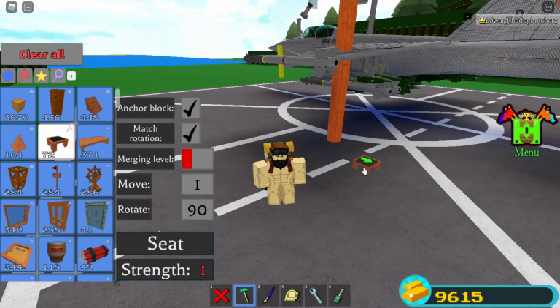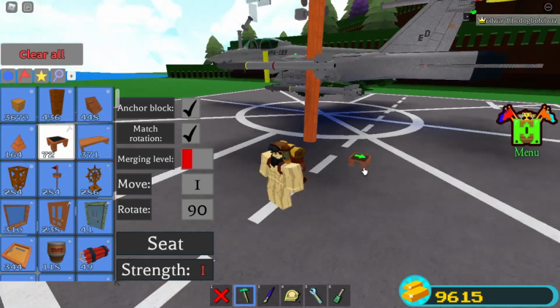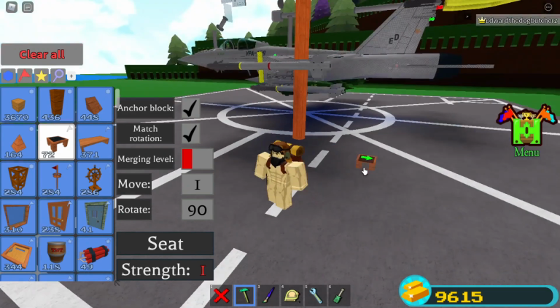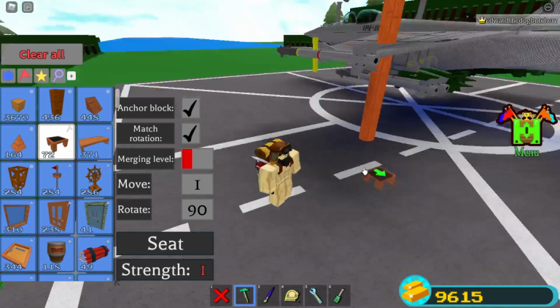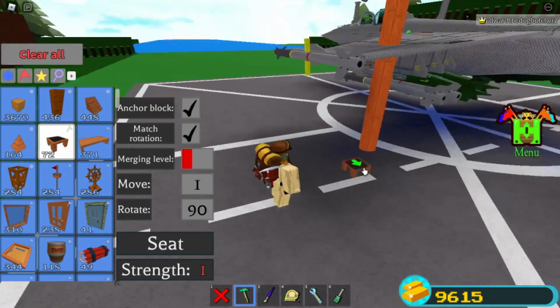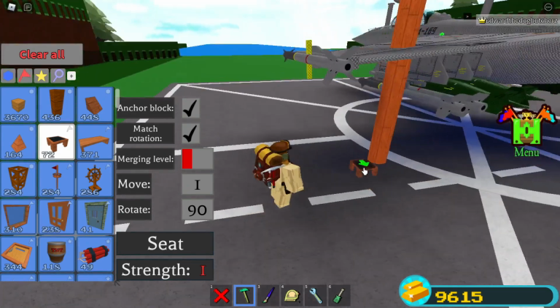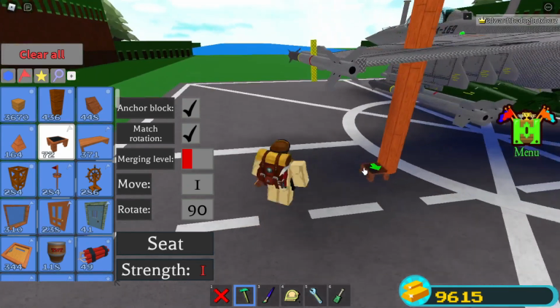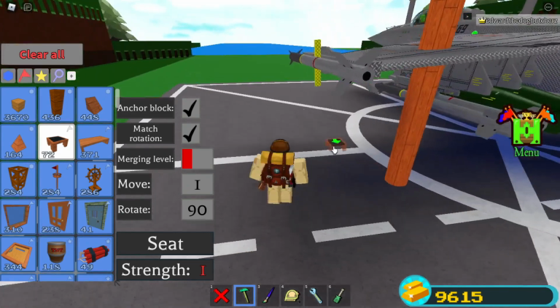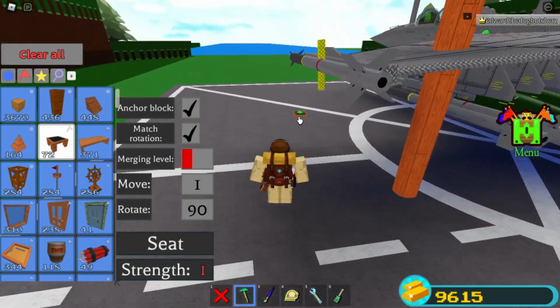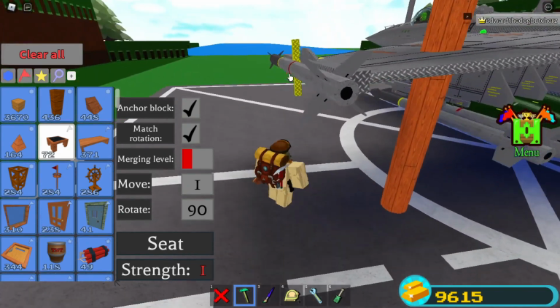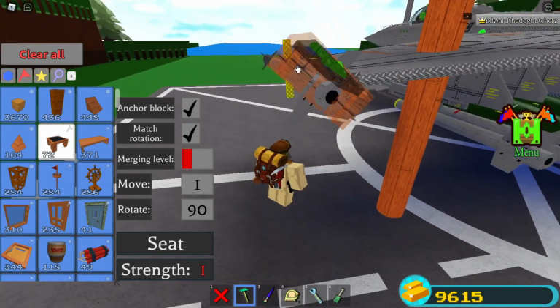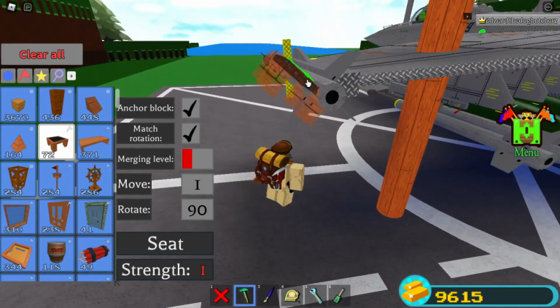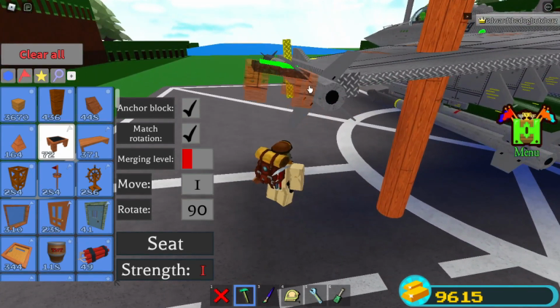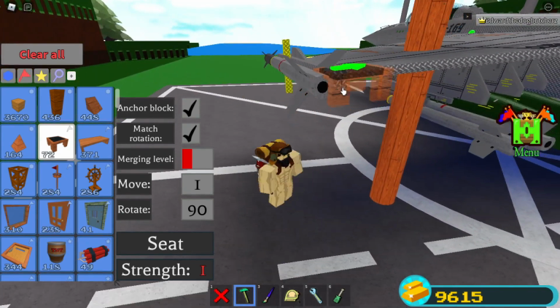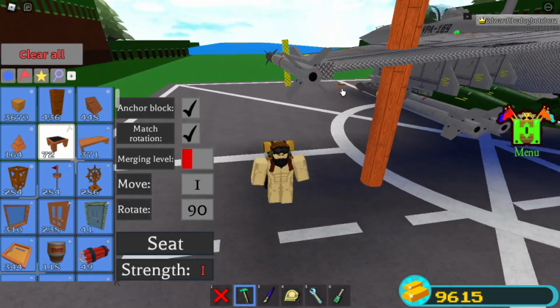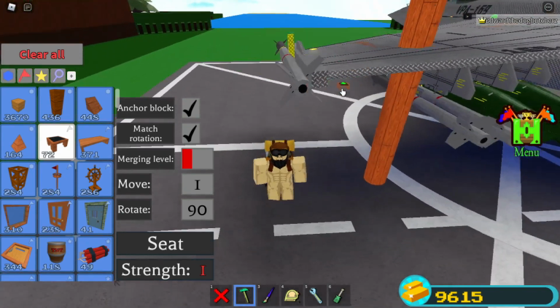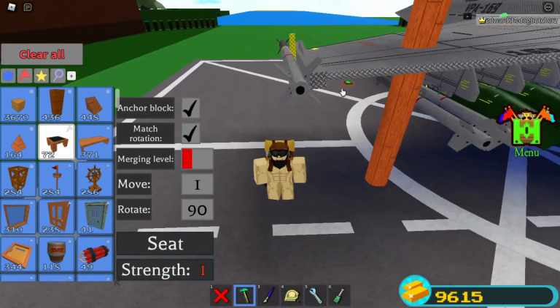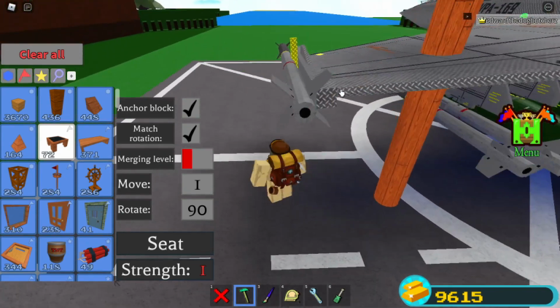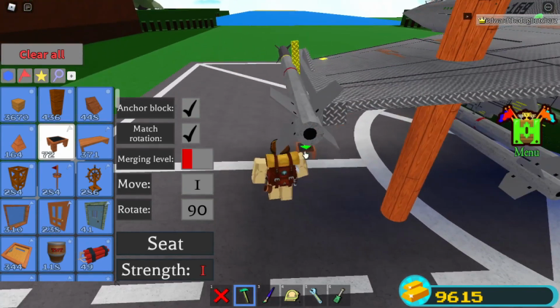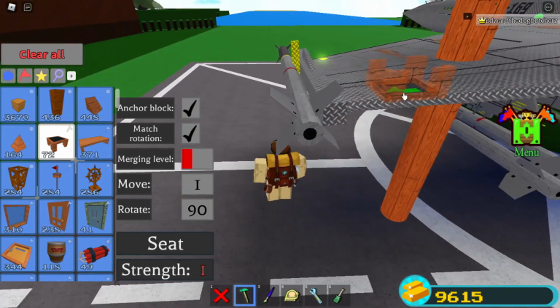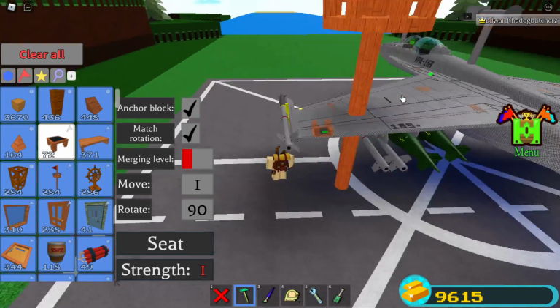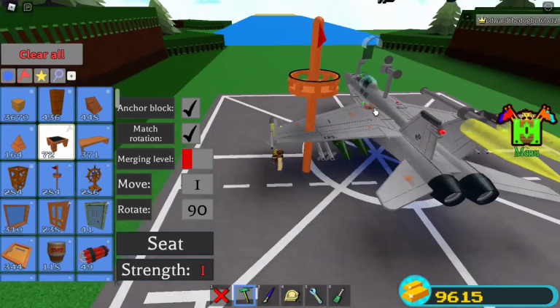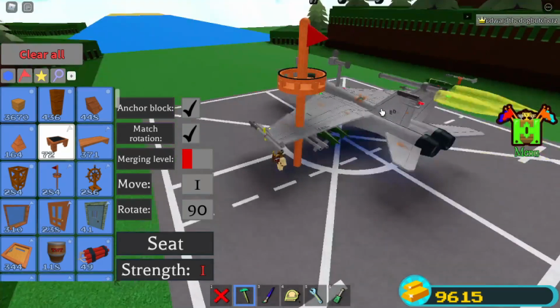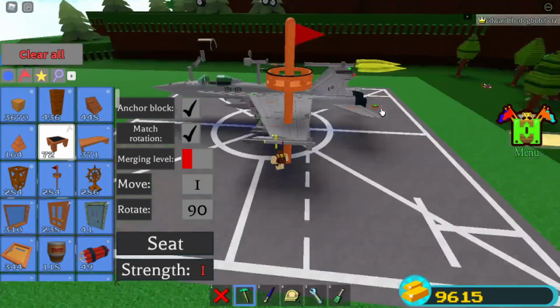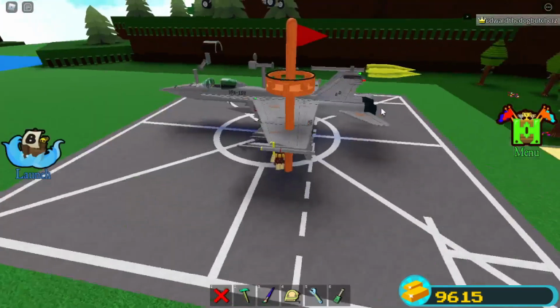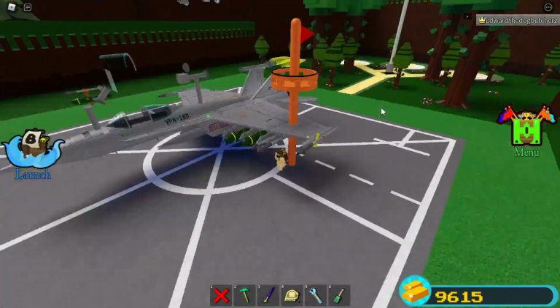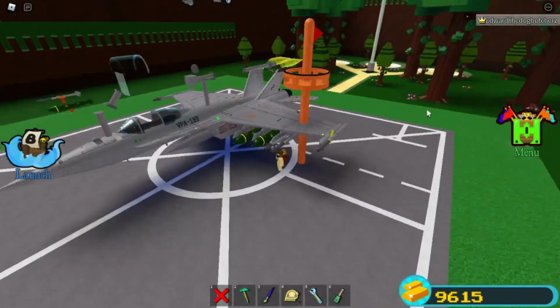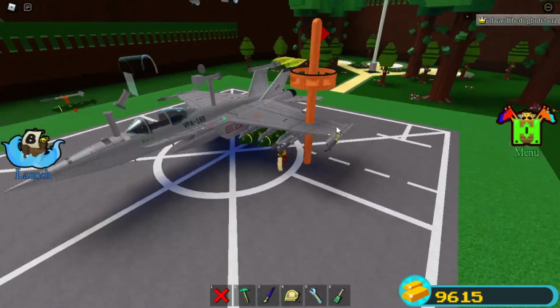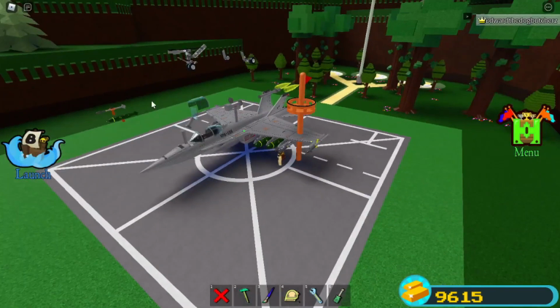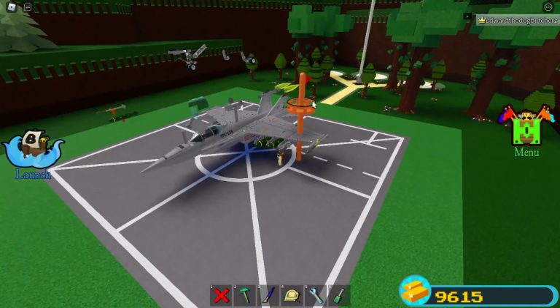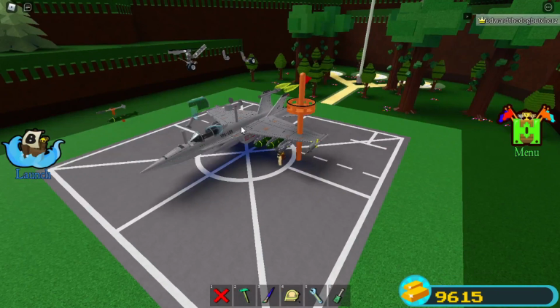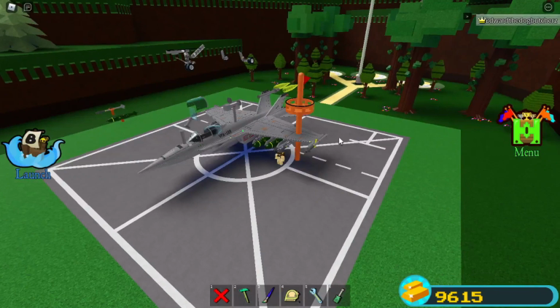Top of the morning, folks. Here's how to mount your missile system onto your aircraft. So I have my F-18 here.